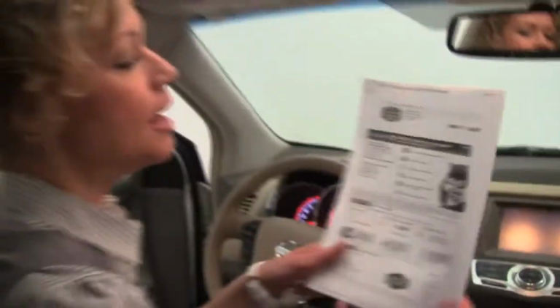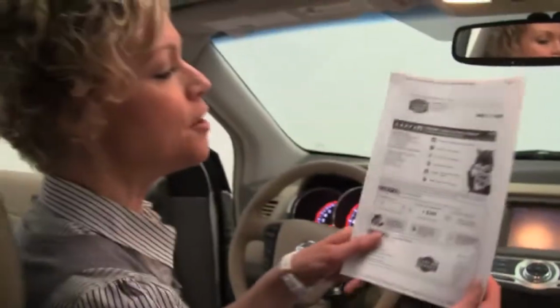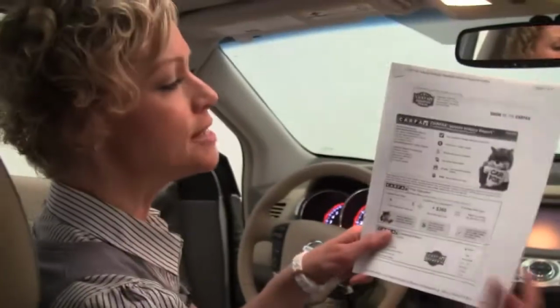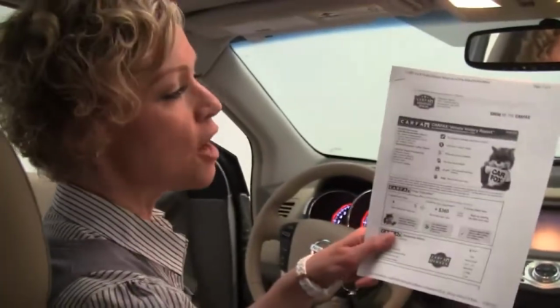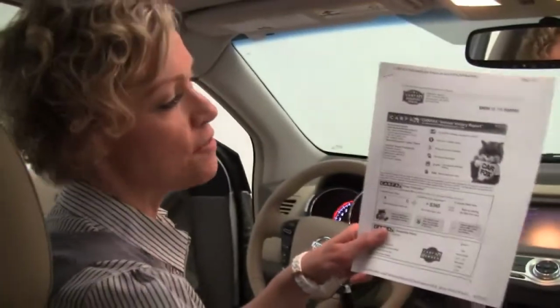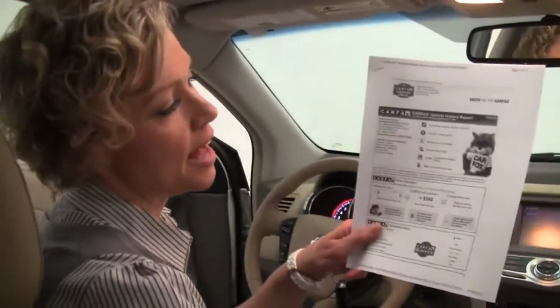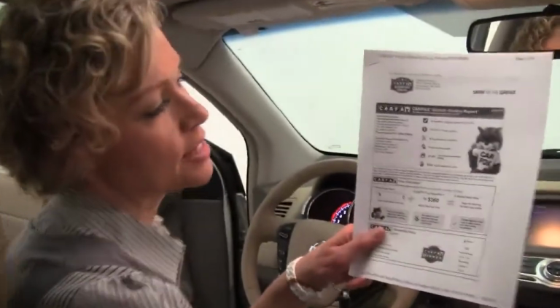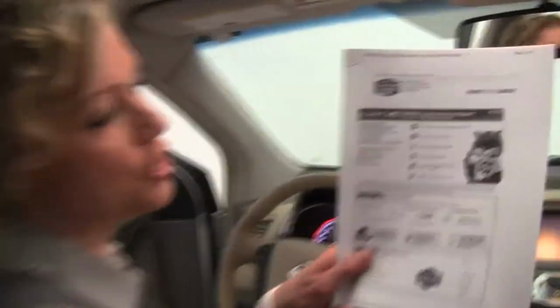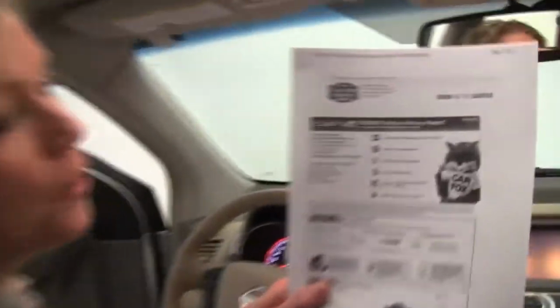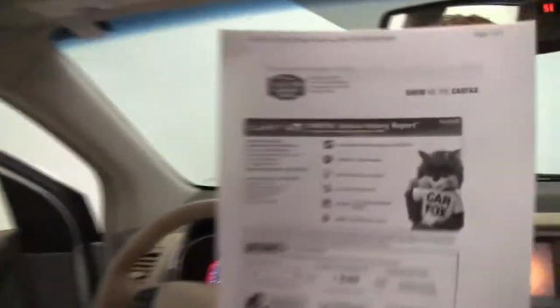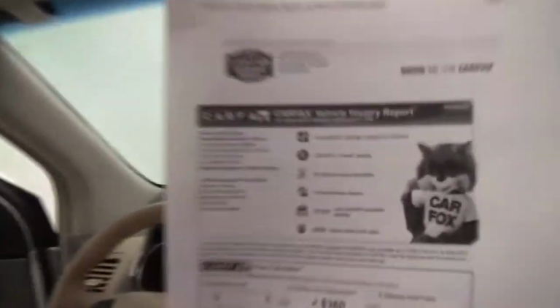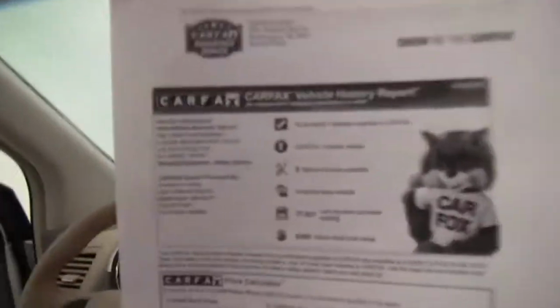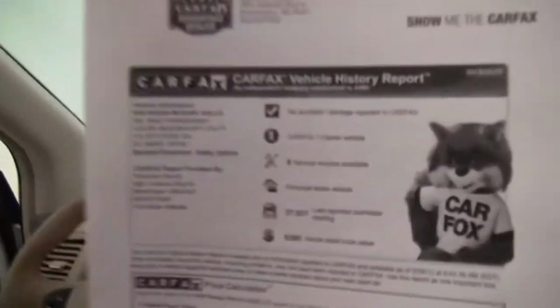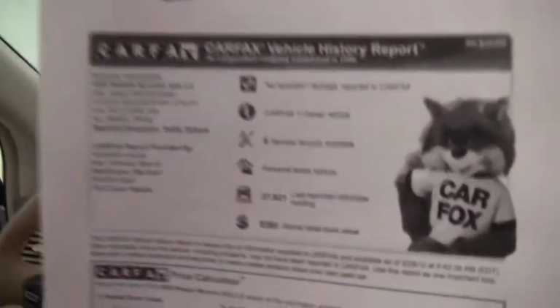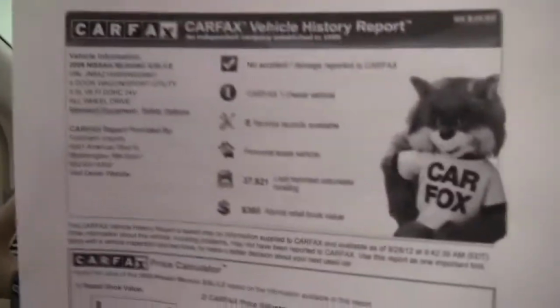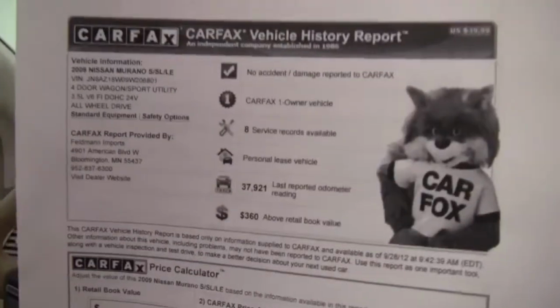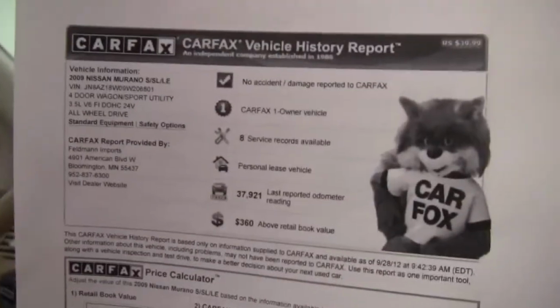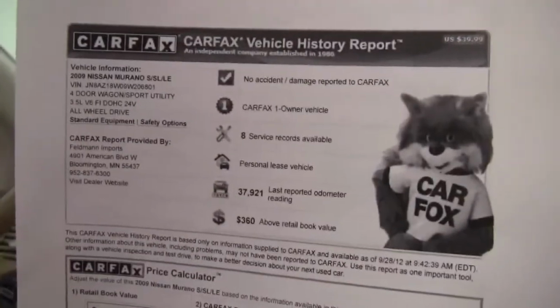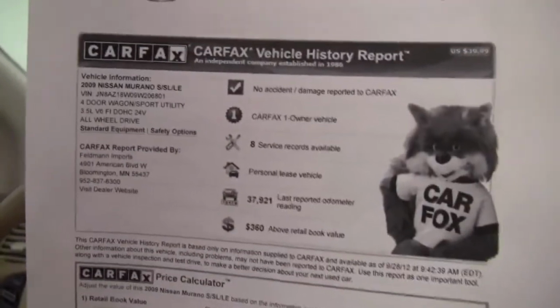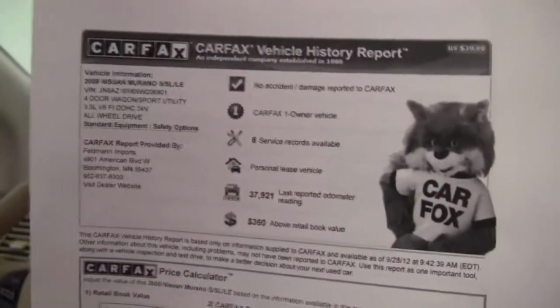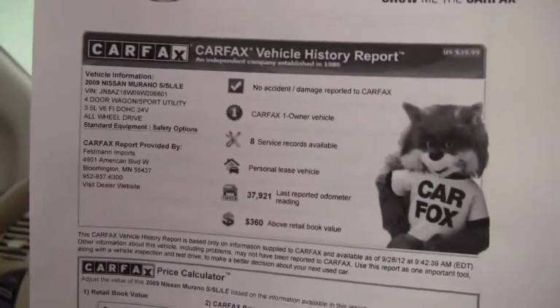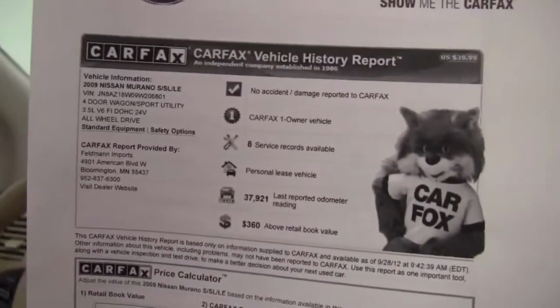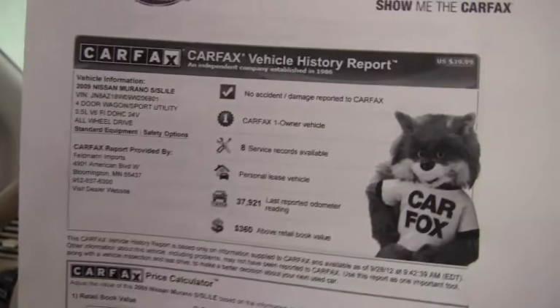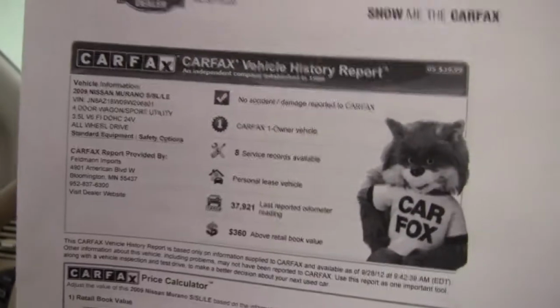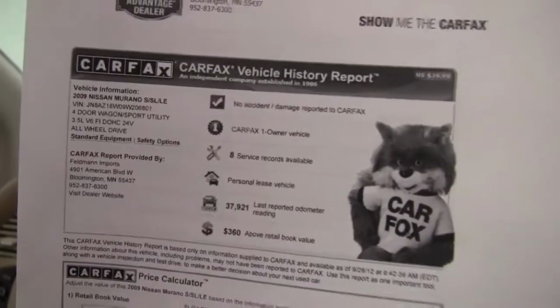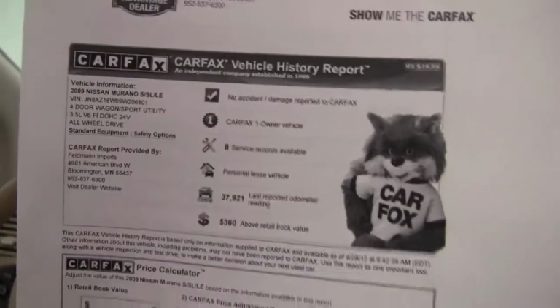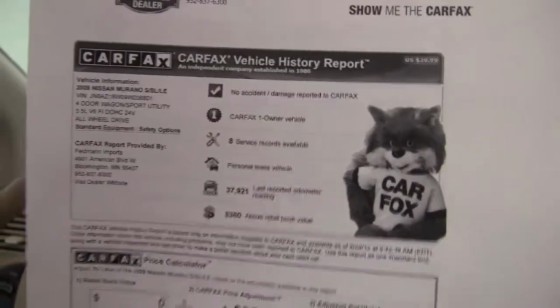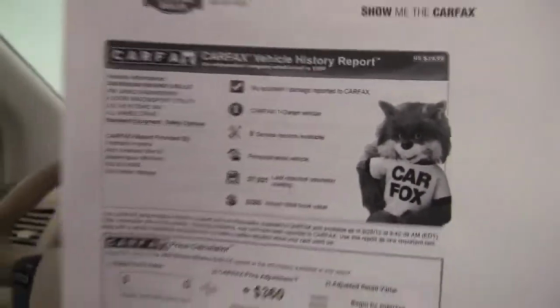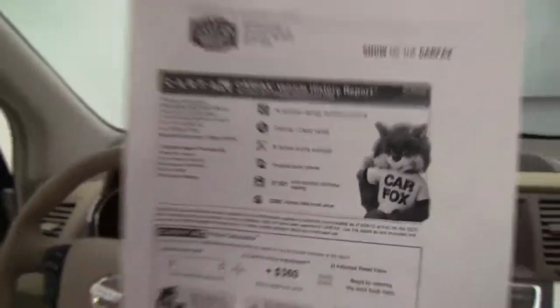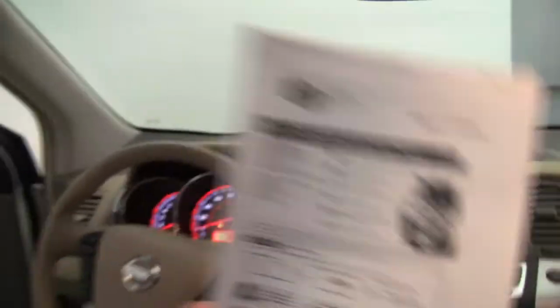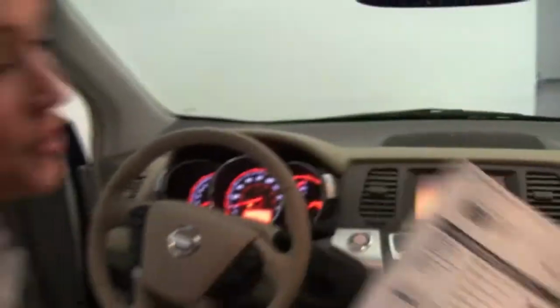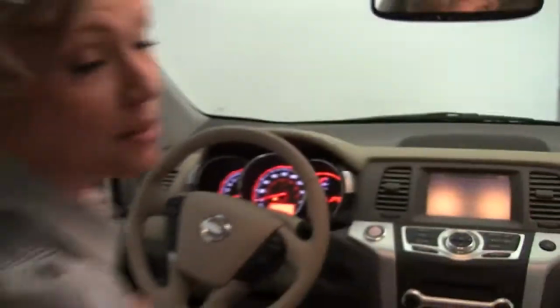Here is the CarFax. No accidents or damage — one owner on the vehicle, and indeed, service records are available.